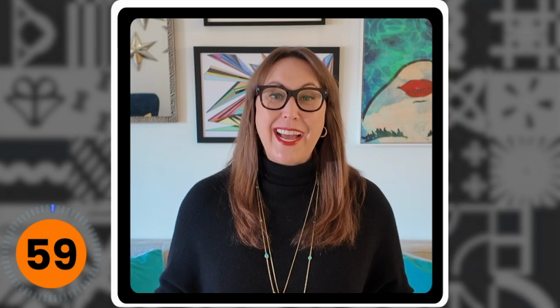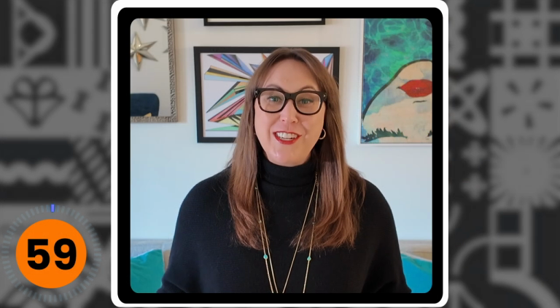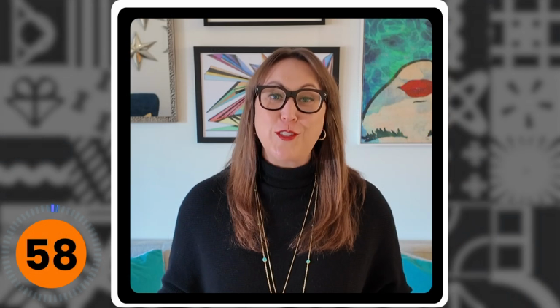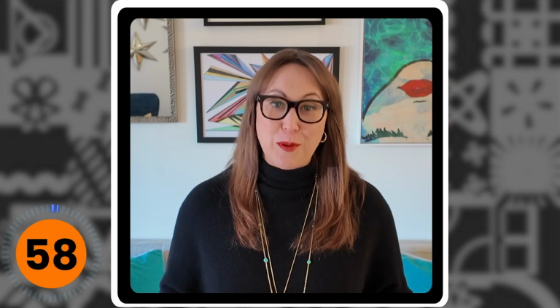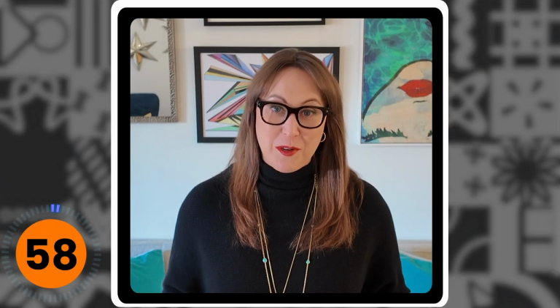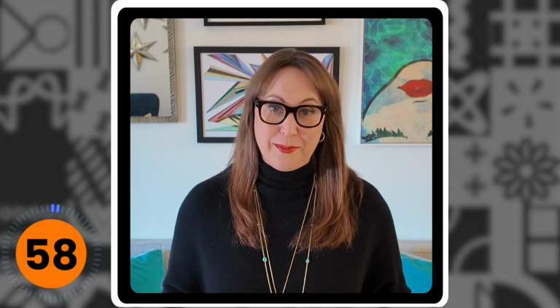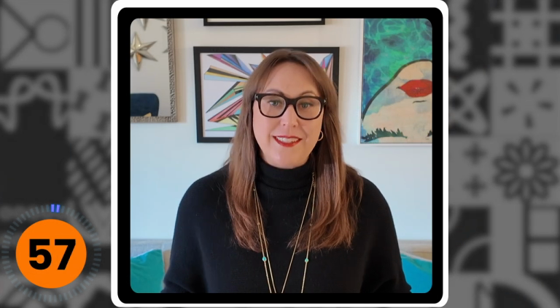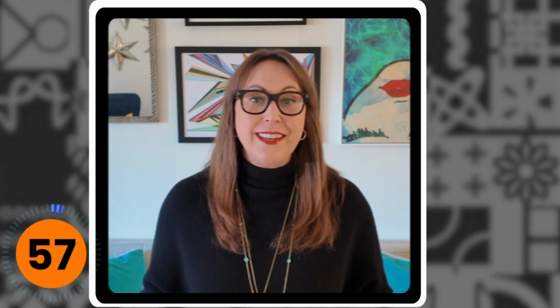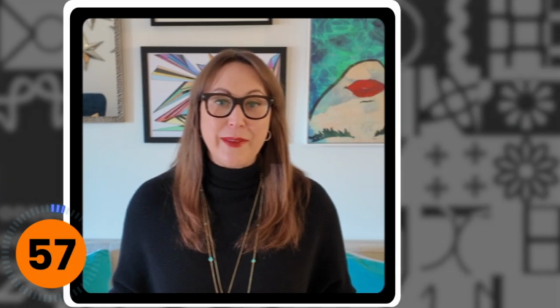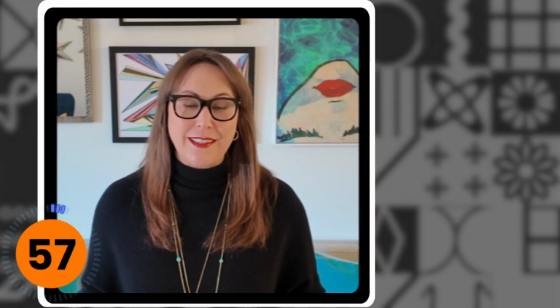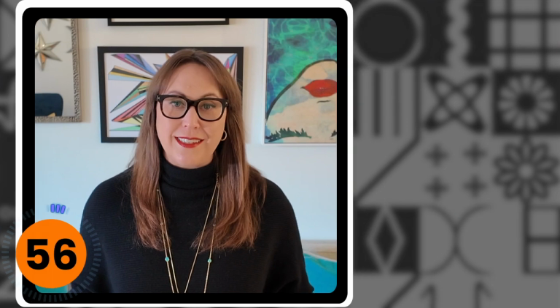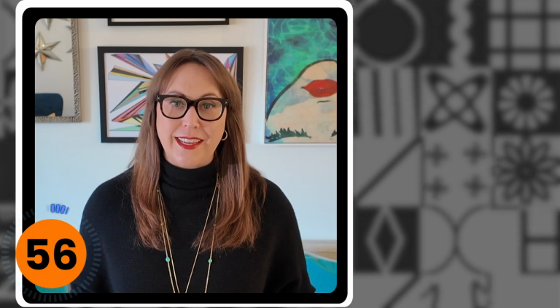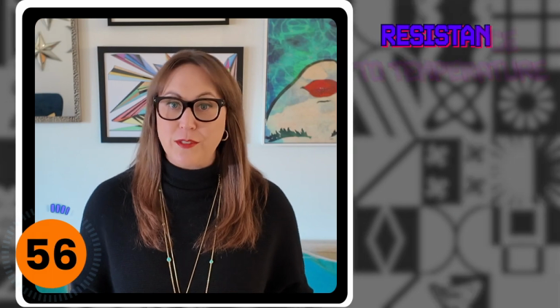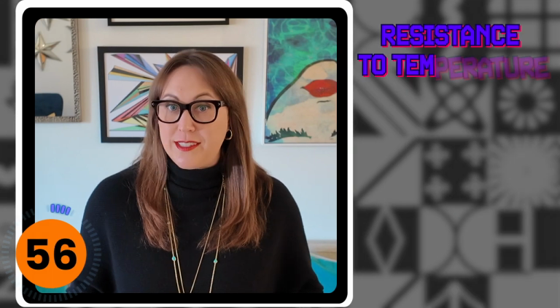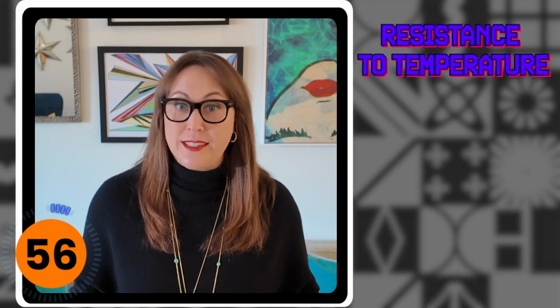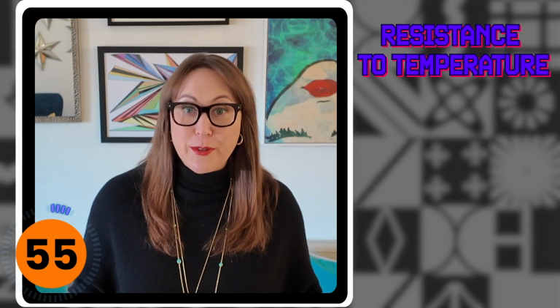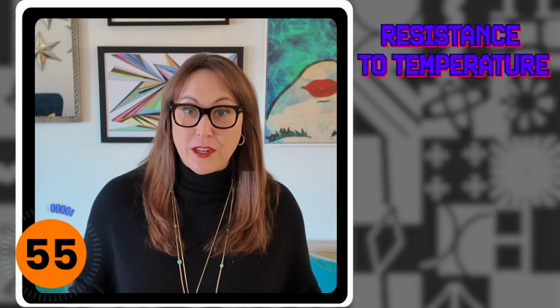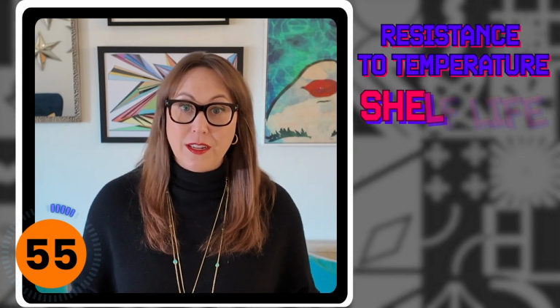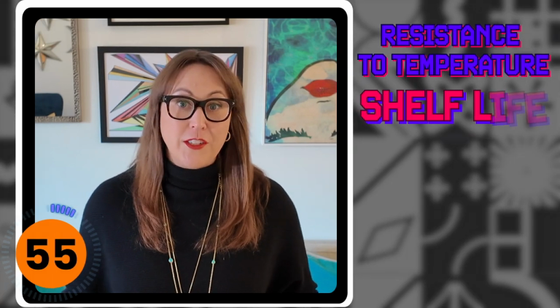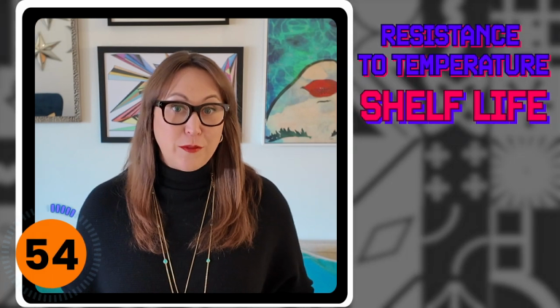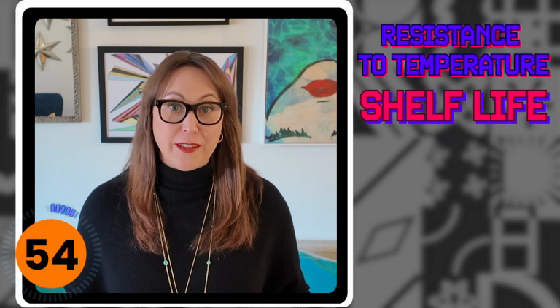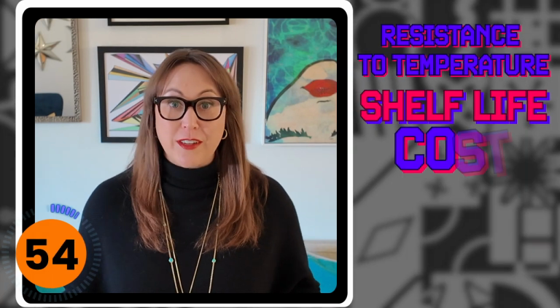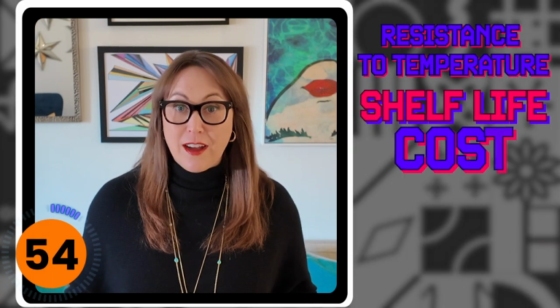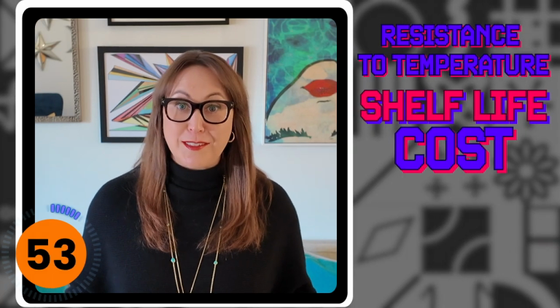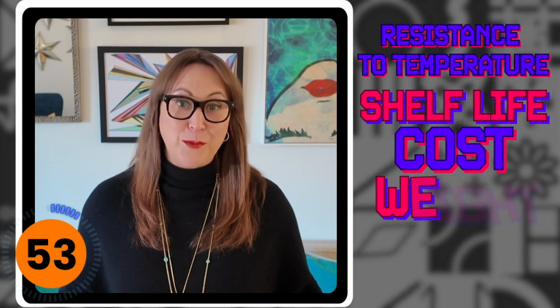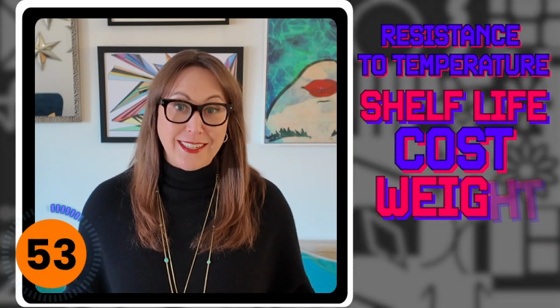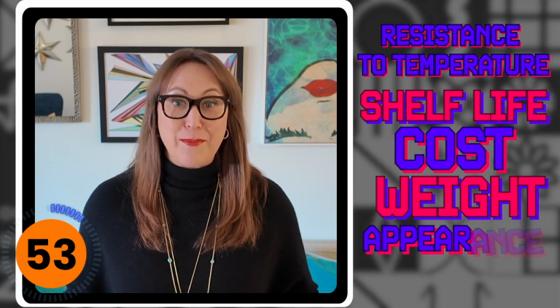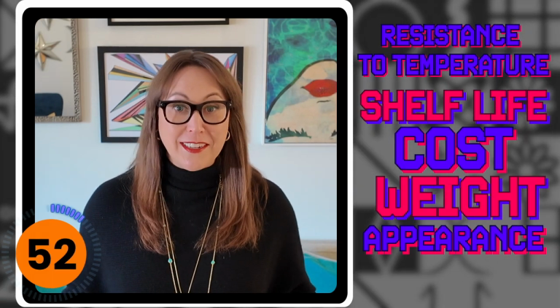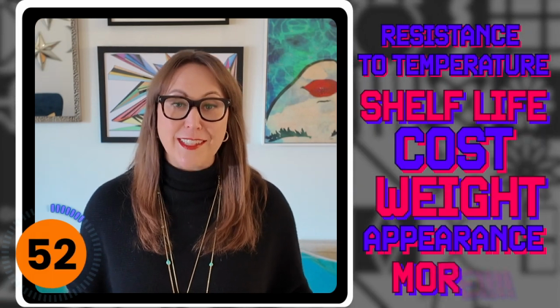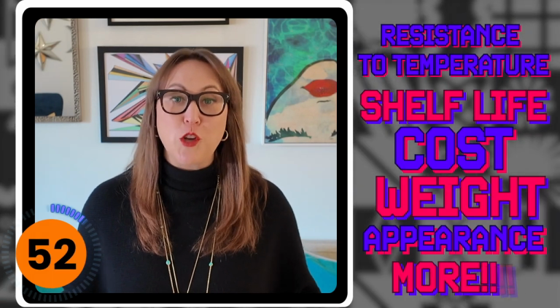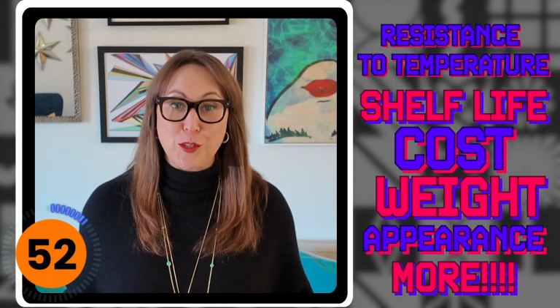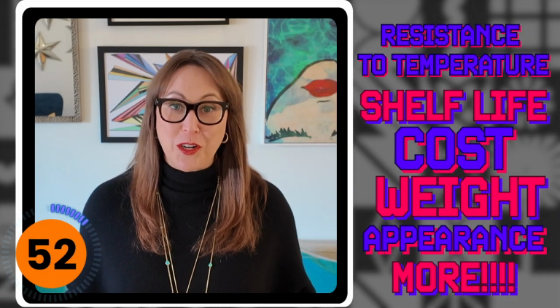Packaging is so important because it's going to impact things like resistance to temperature, shelf life, cost, weight, appearance, and so much more.